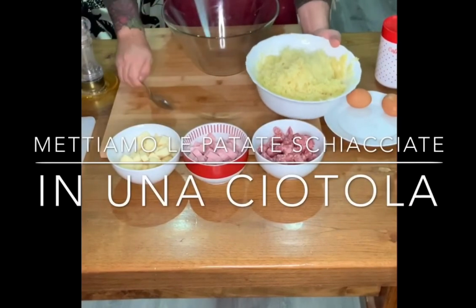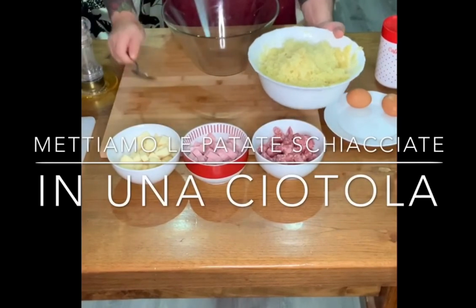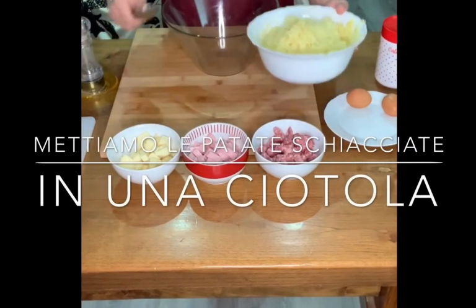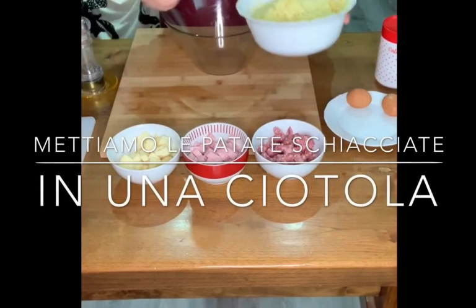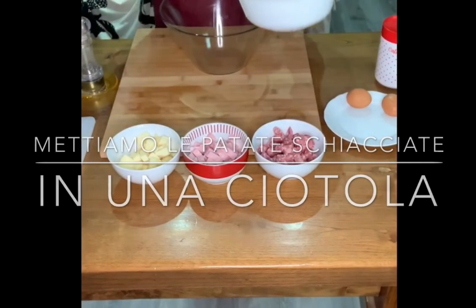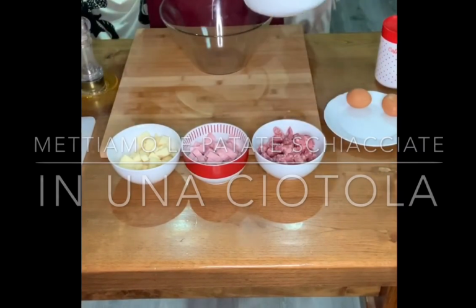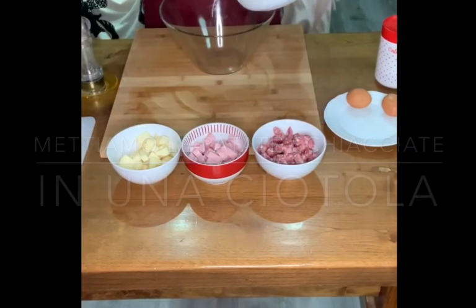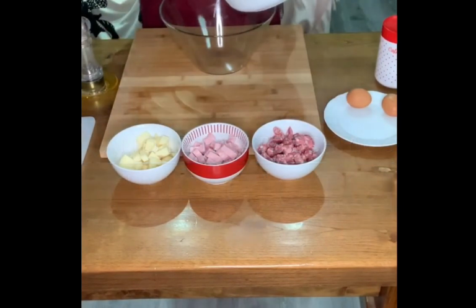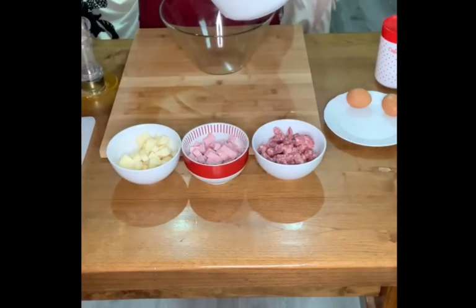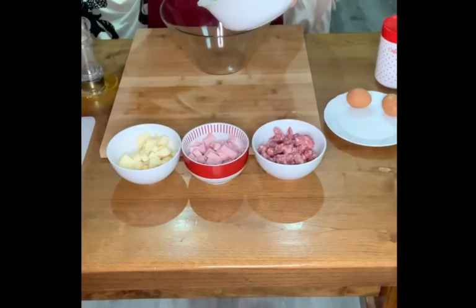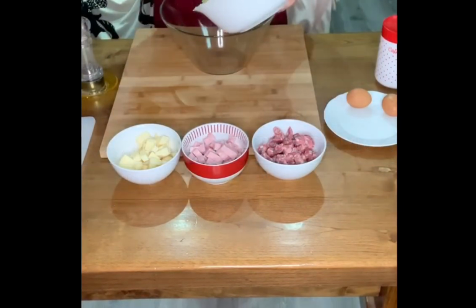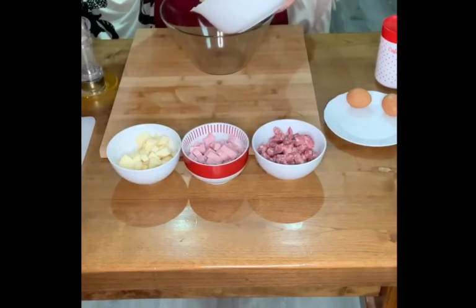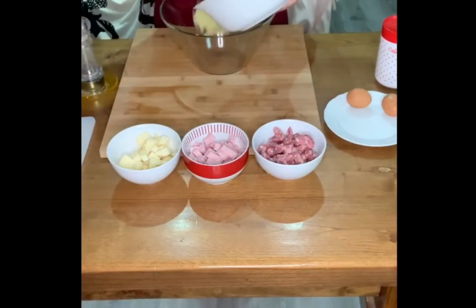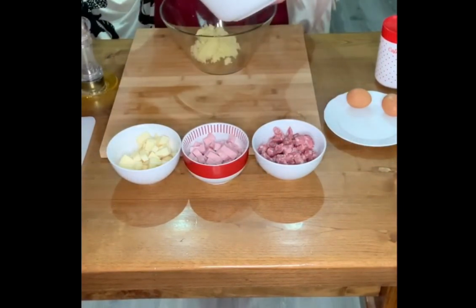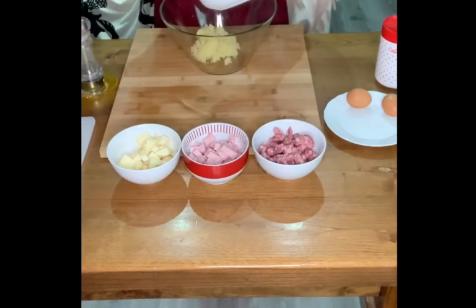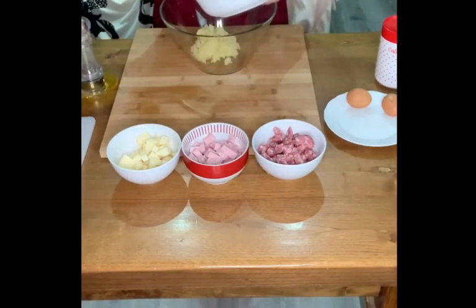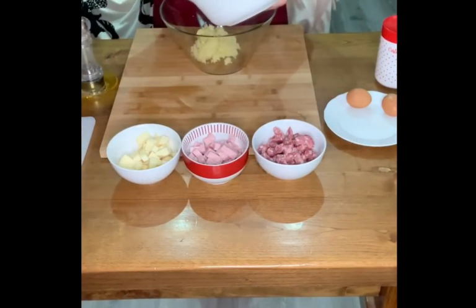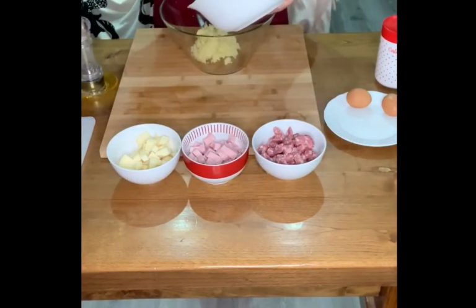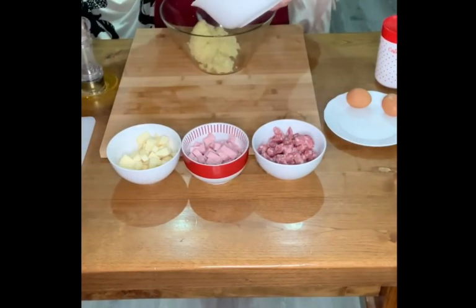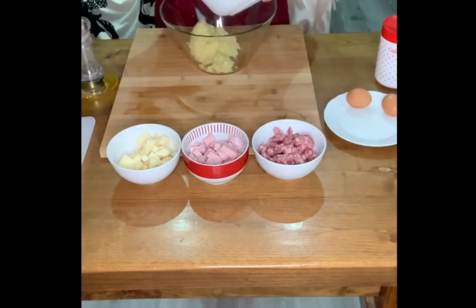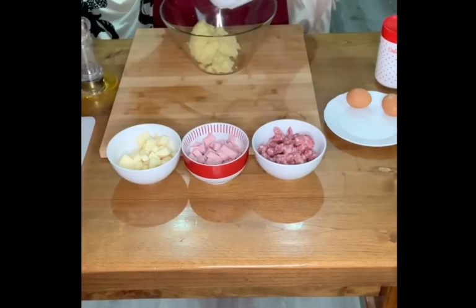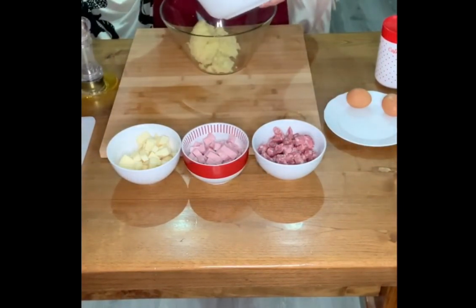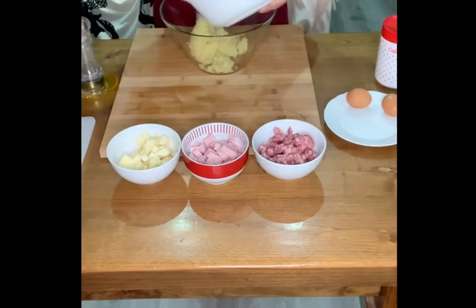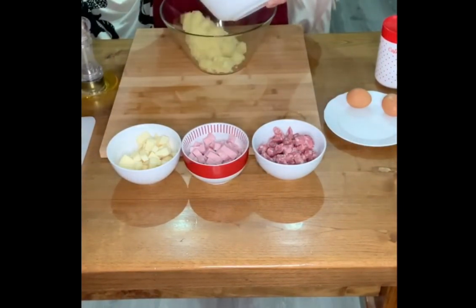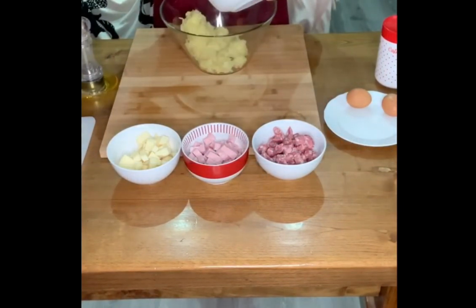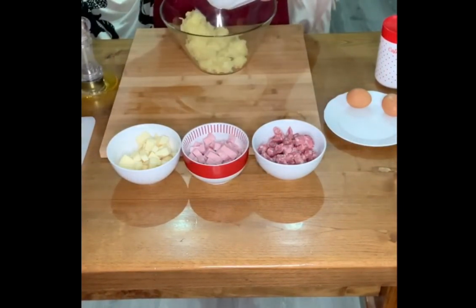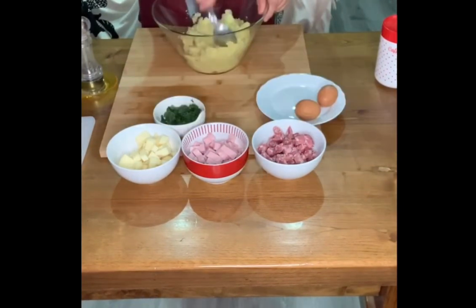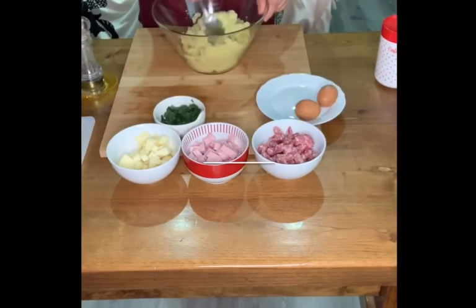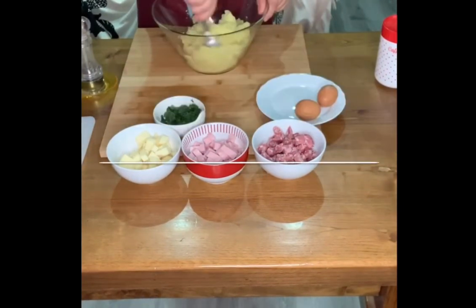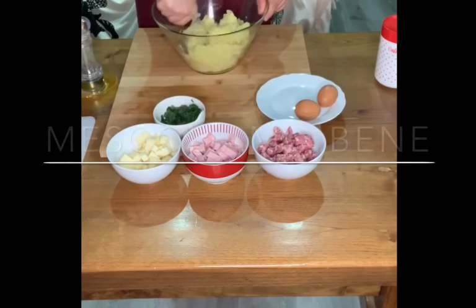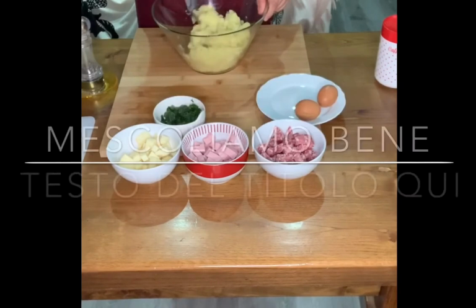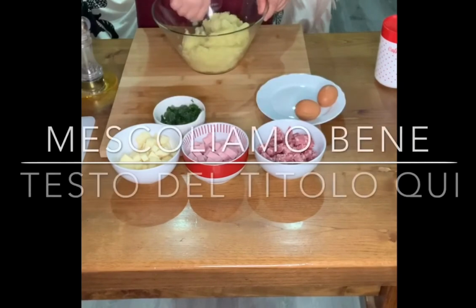You can see the other side. Just go ahead and put it. Okay. Thank you. You can see the other side. Okay.